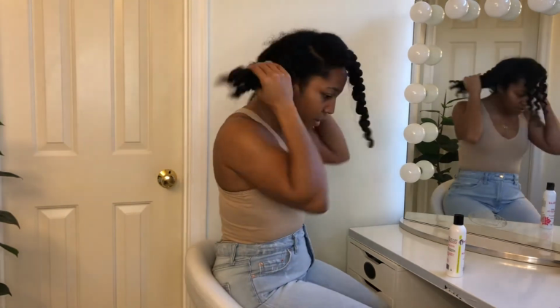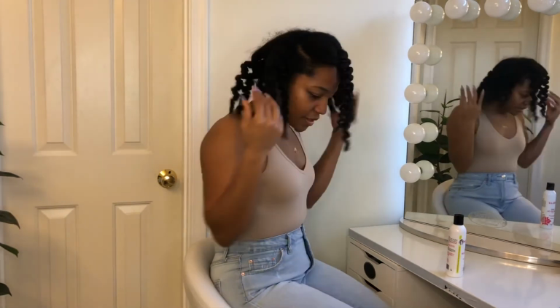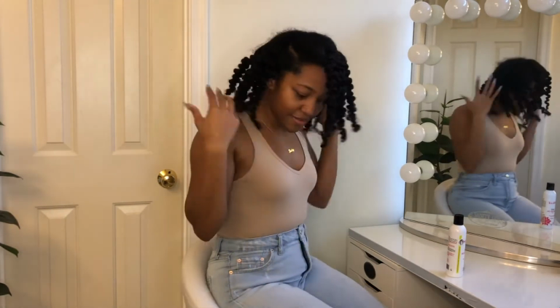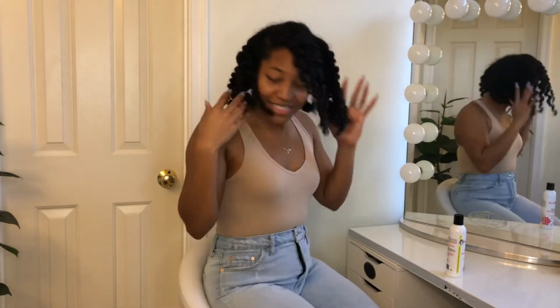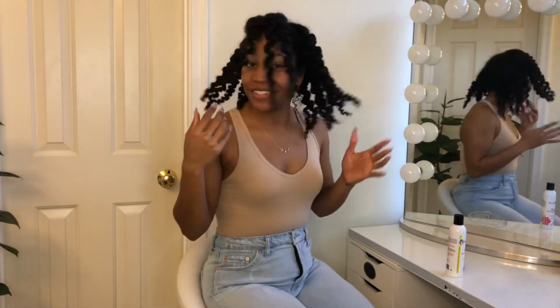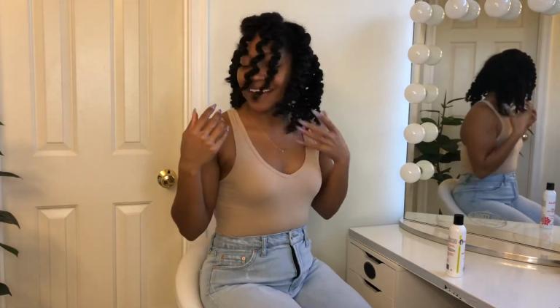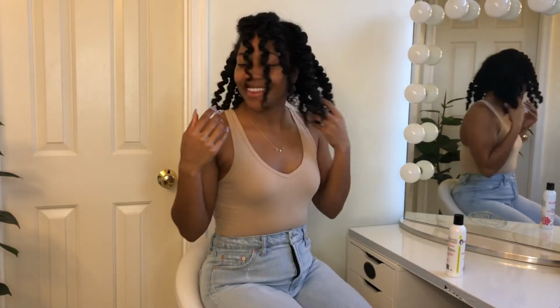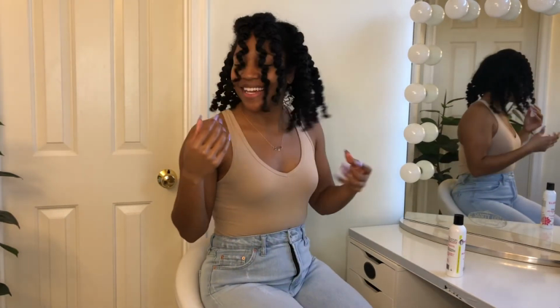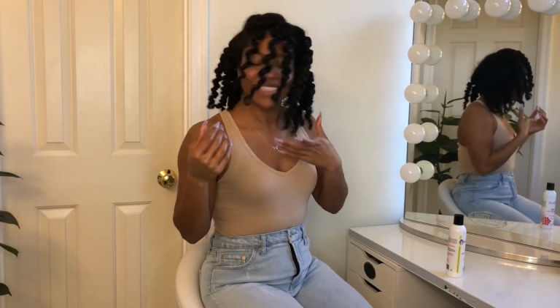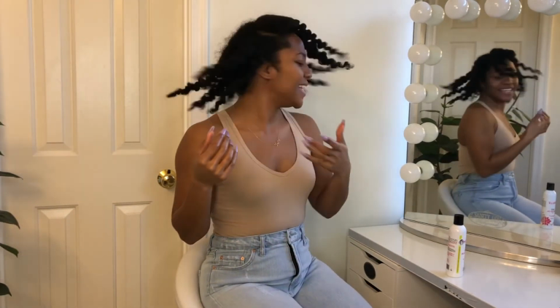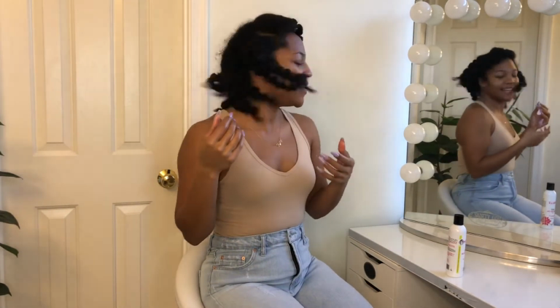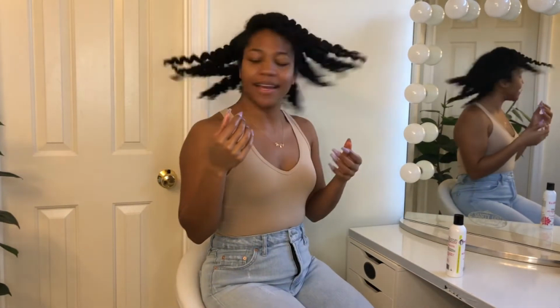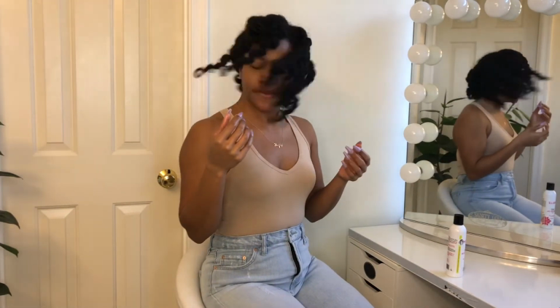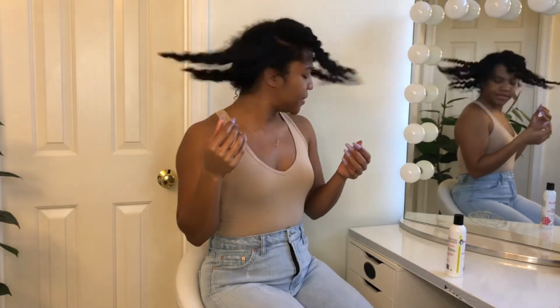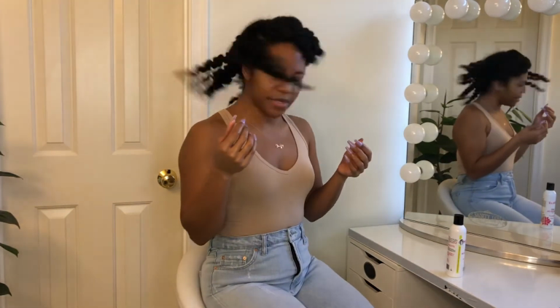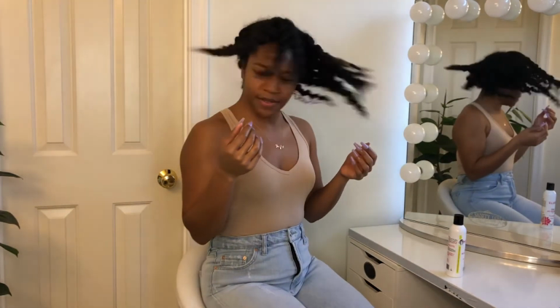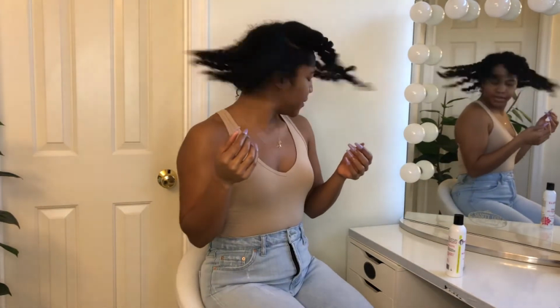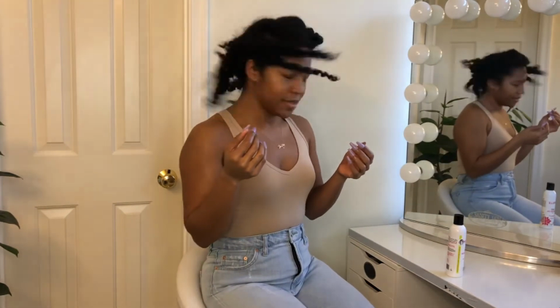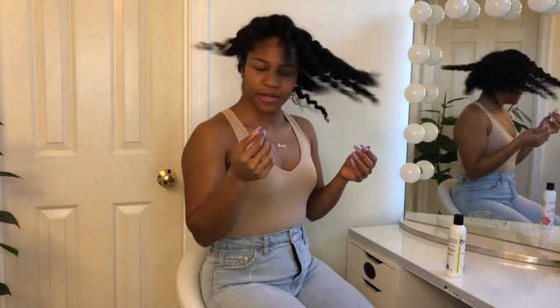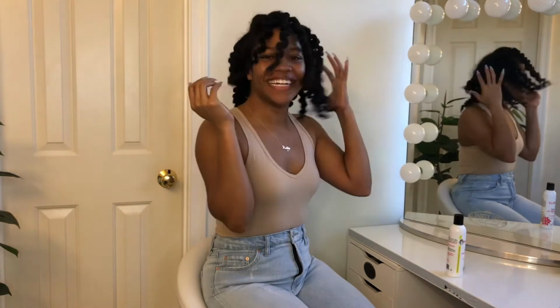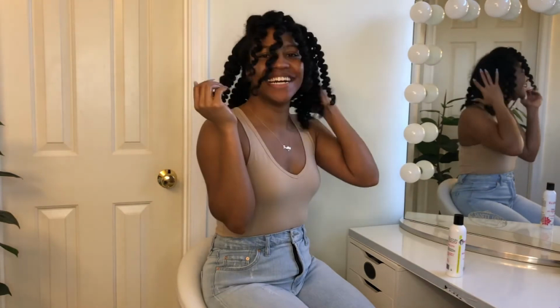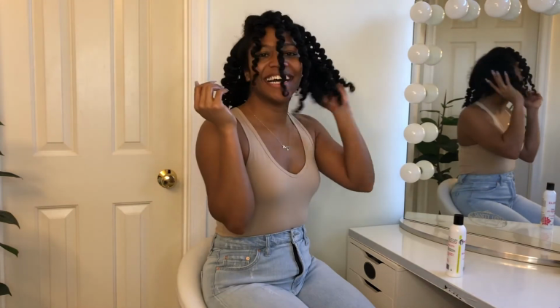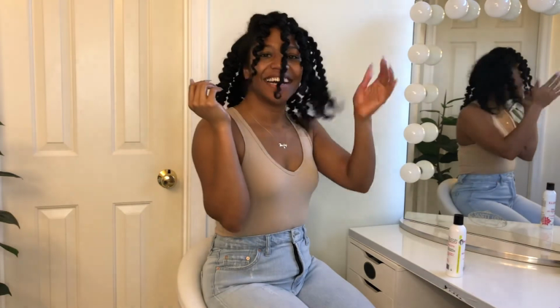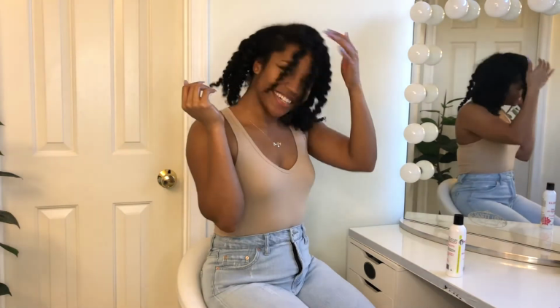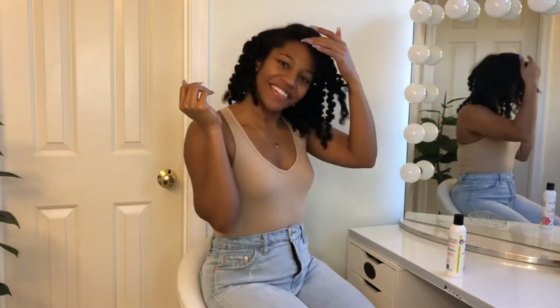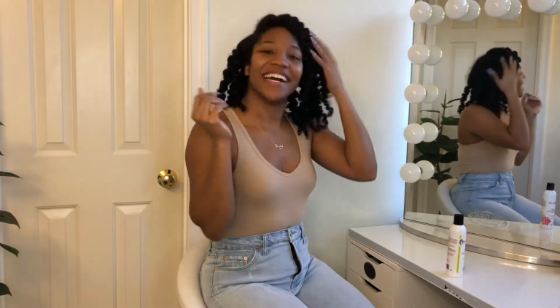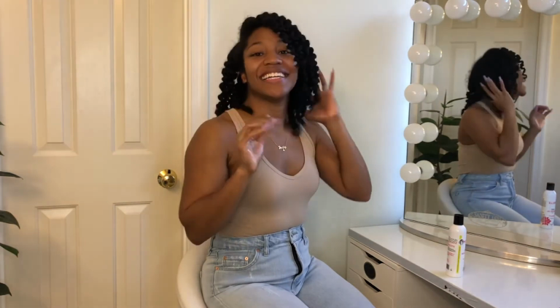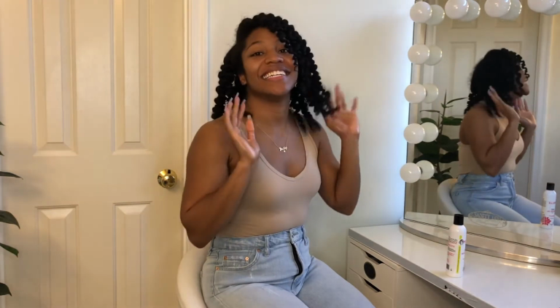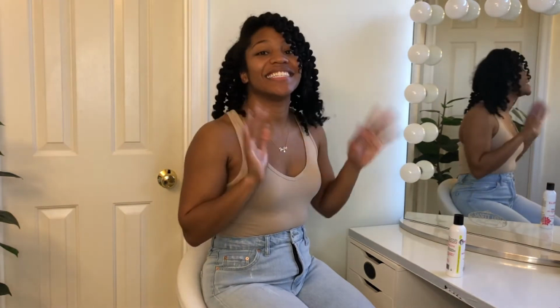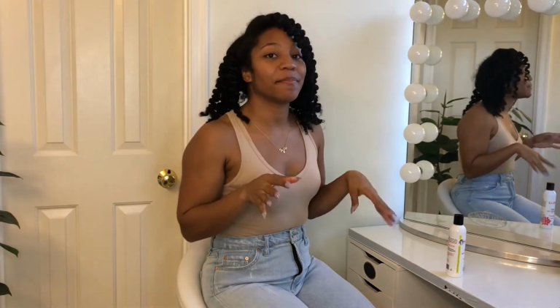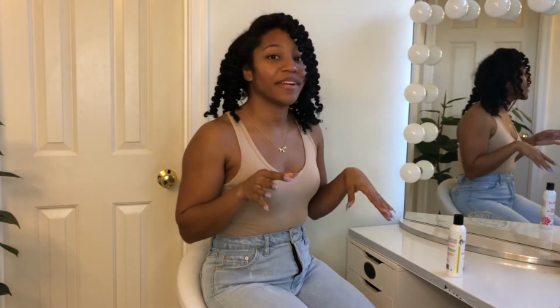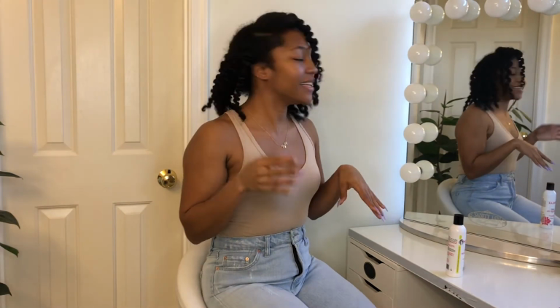Alright, so now that the braid is taken out, we're going to go ahead and separate it.